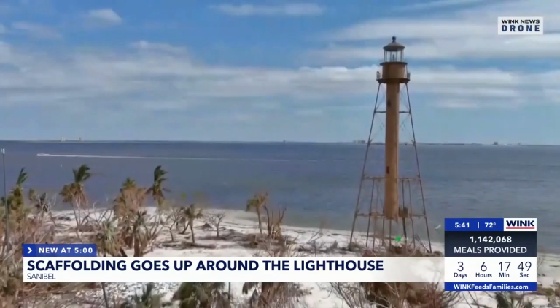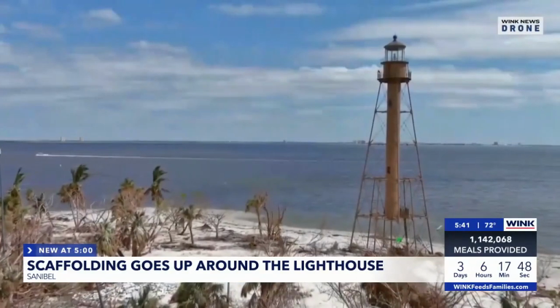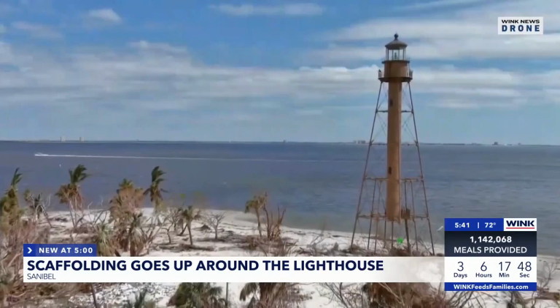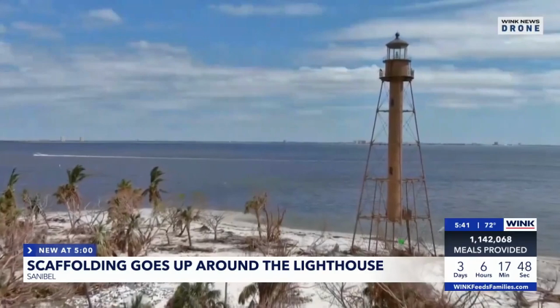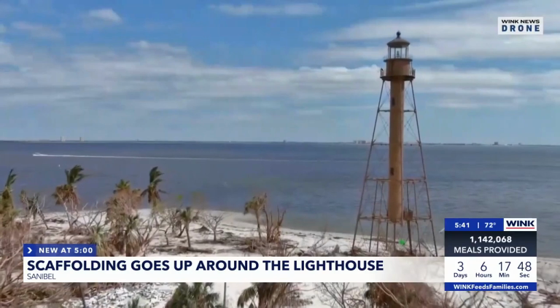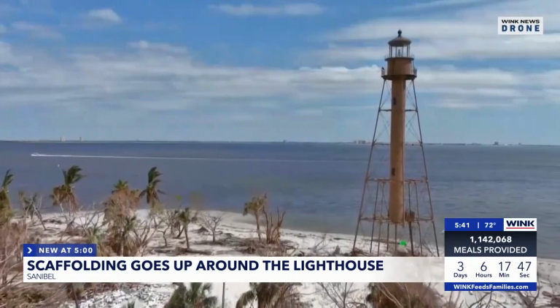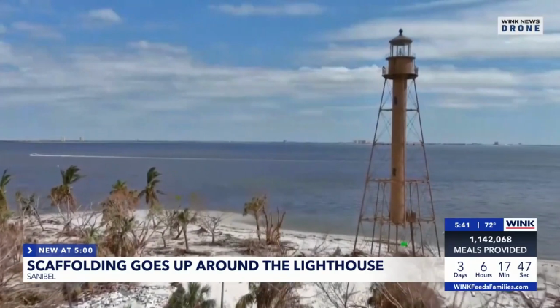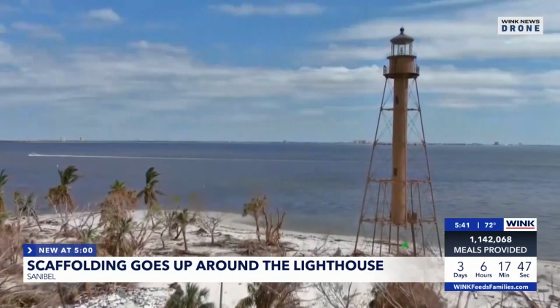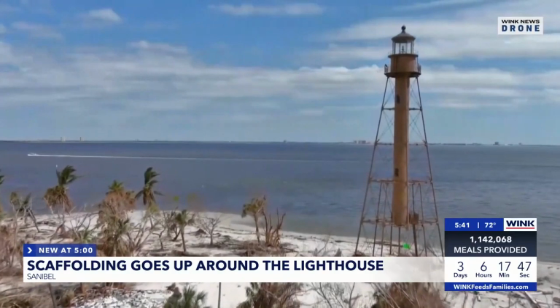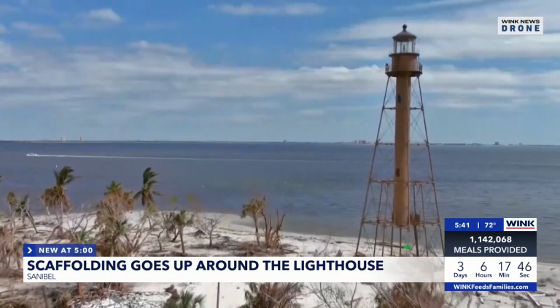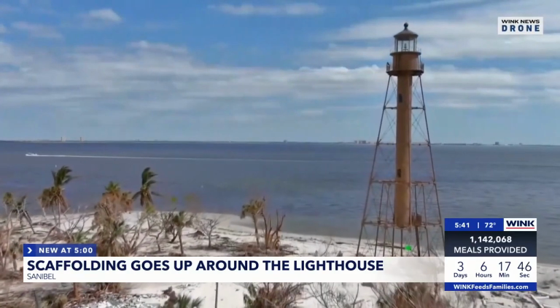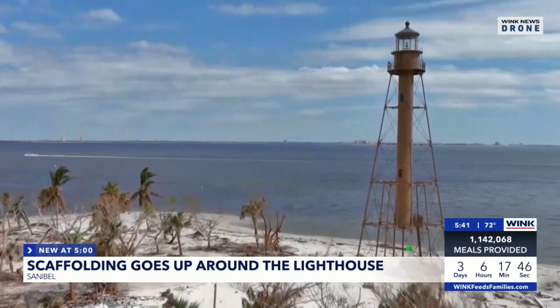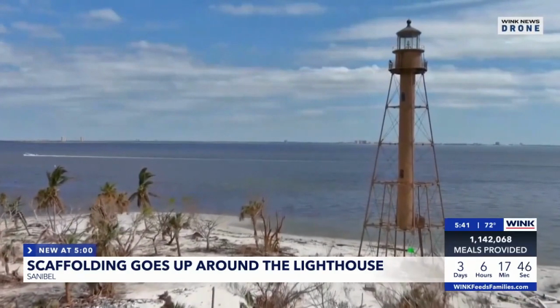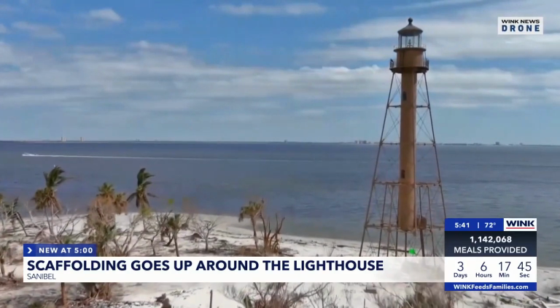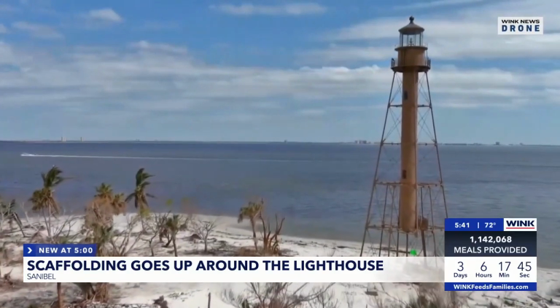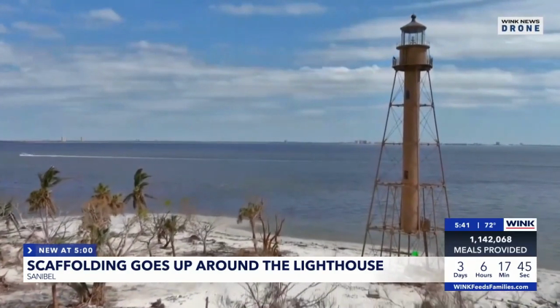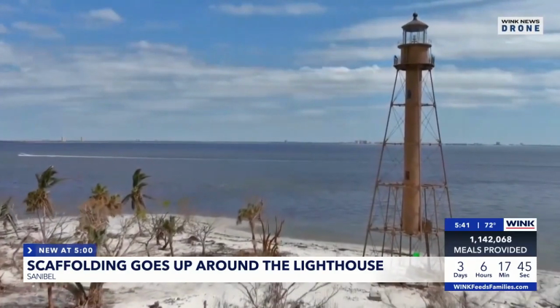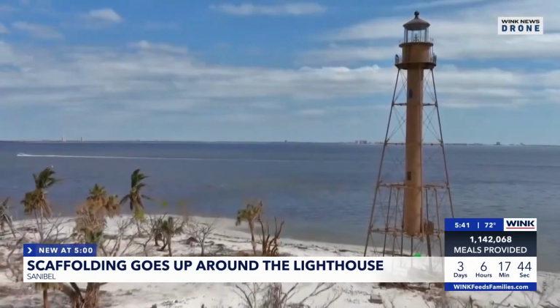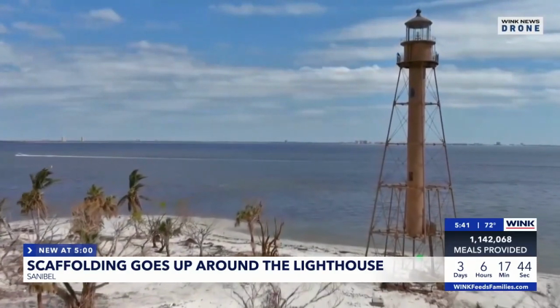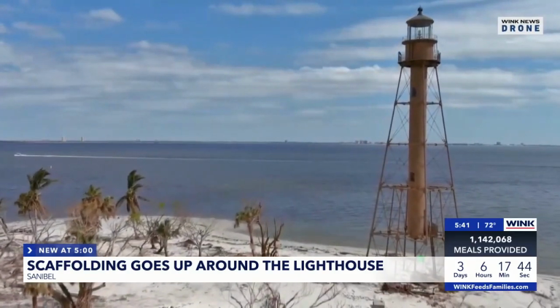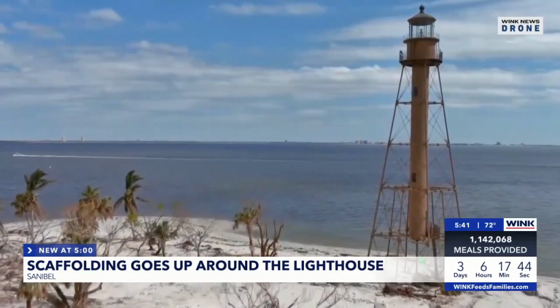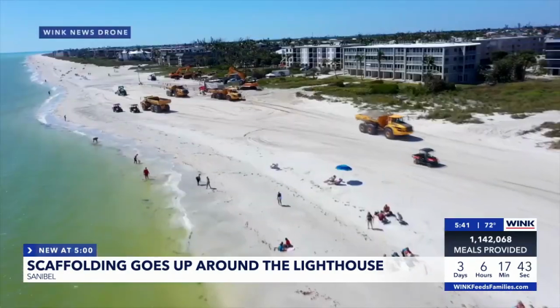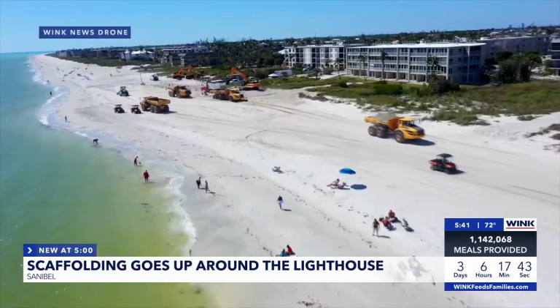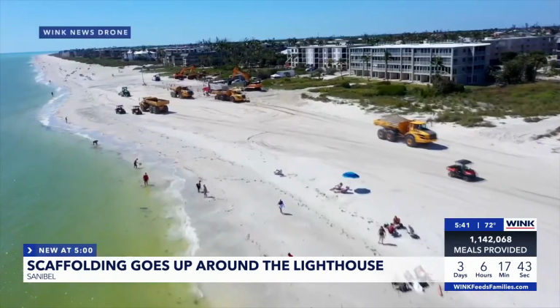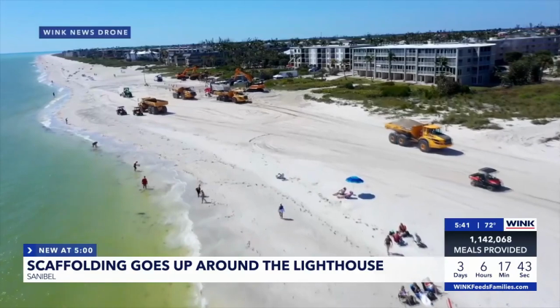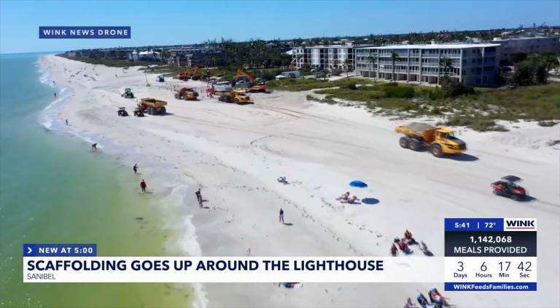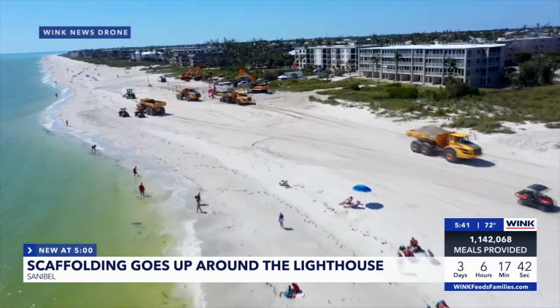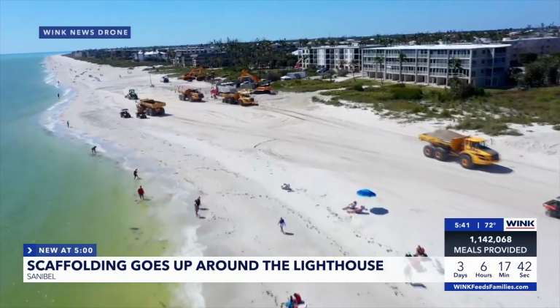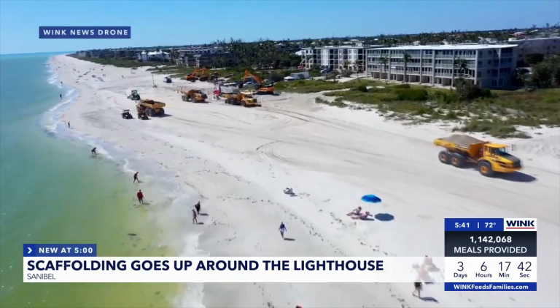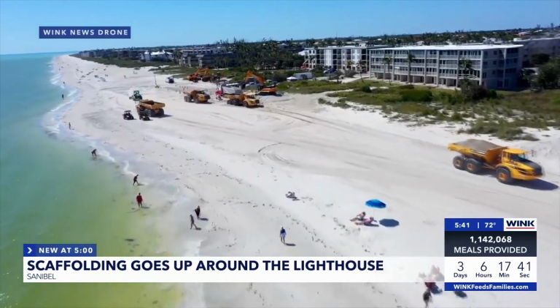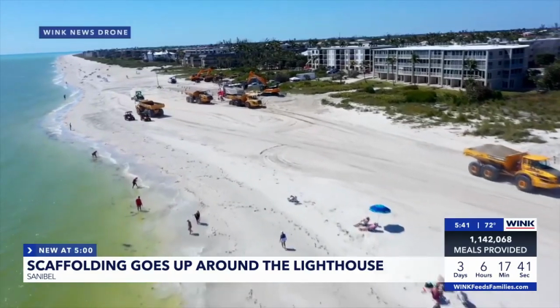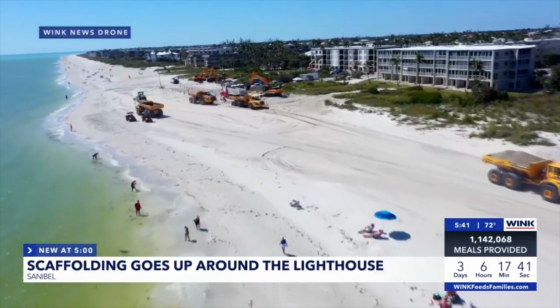The lighthouse has truly become a symbol of Sanibel's resilience. On Sanibel Island, I'm Ashley French, Wink News.